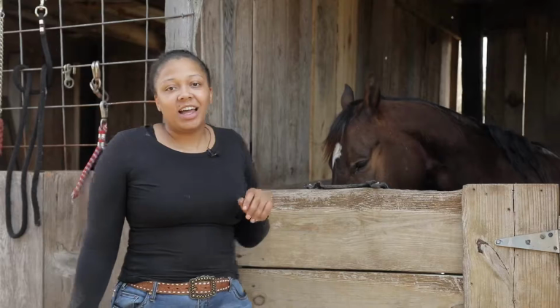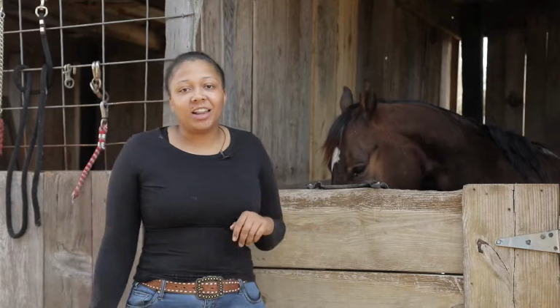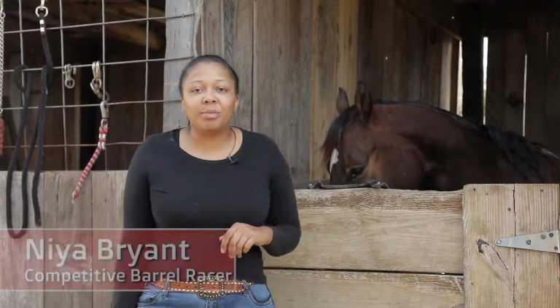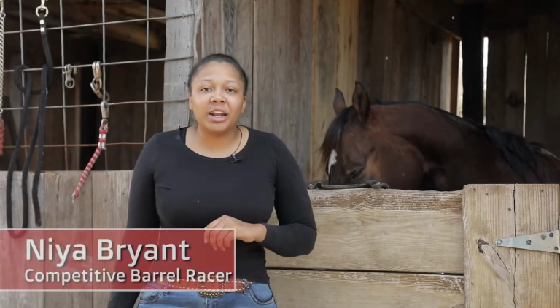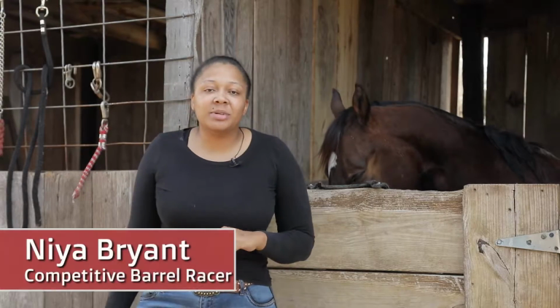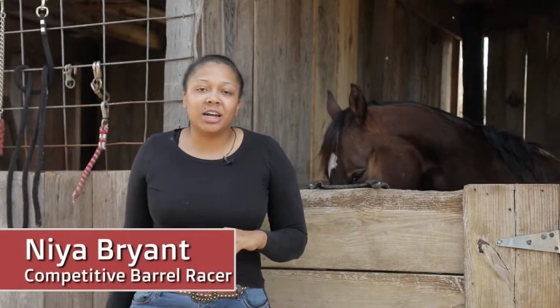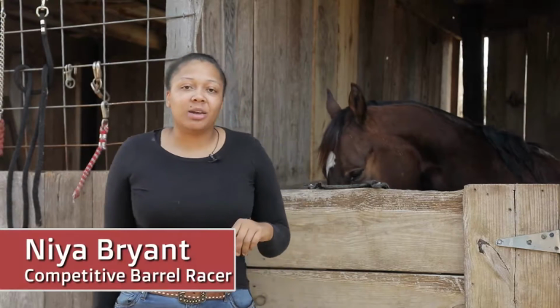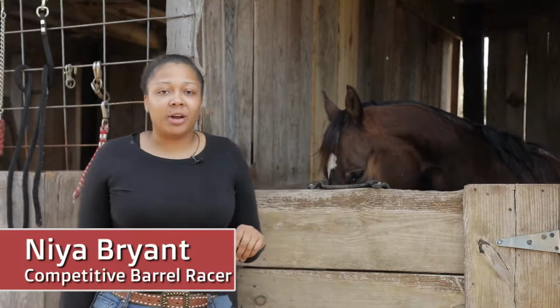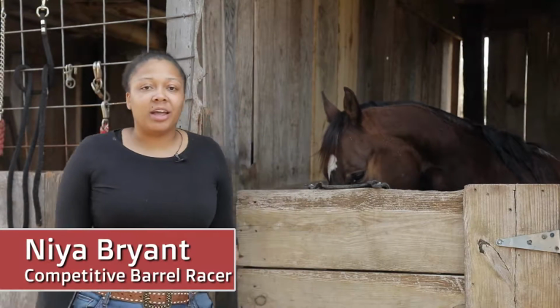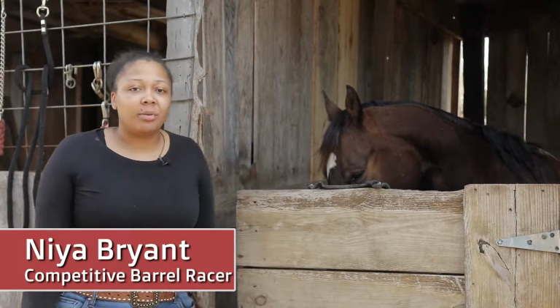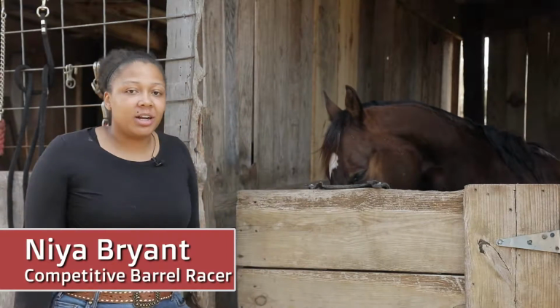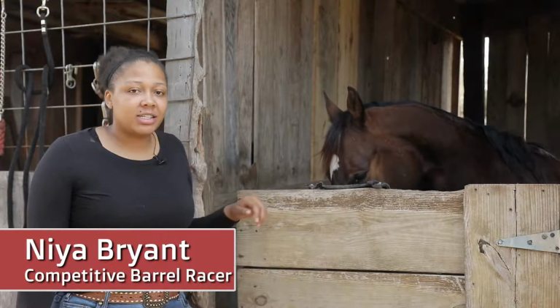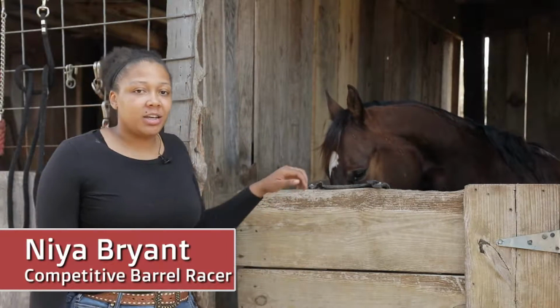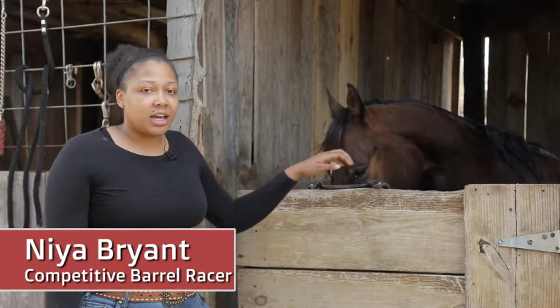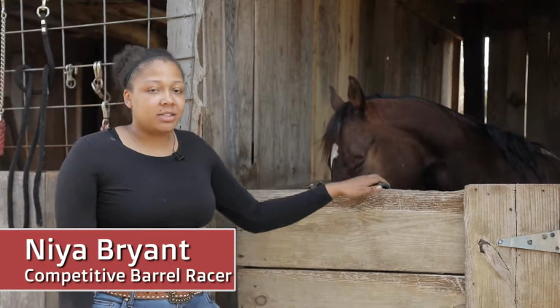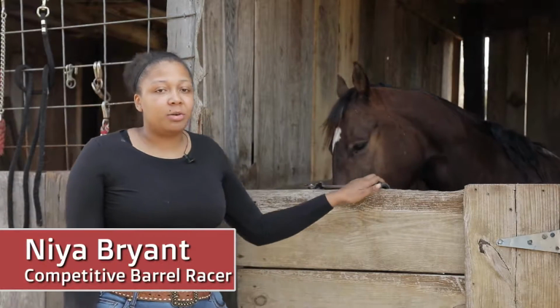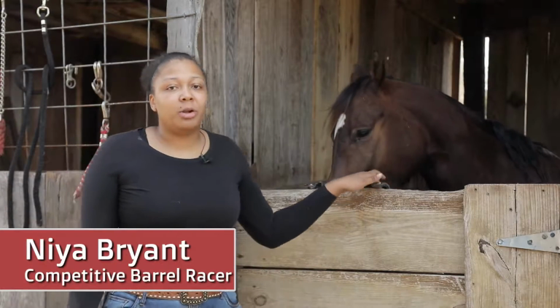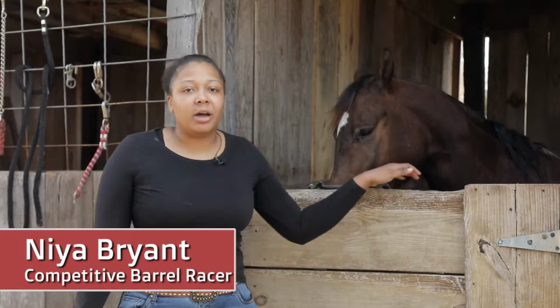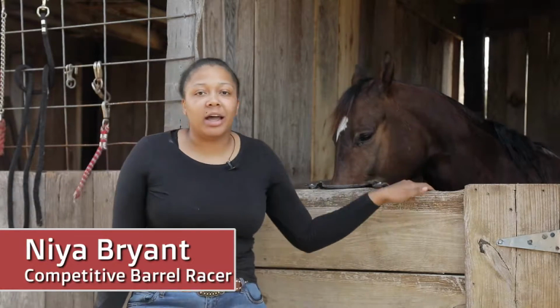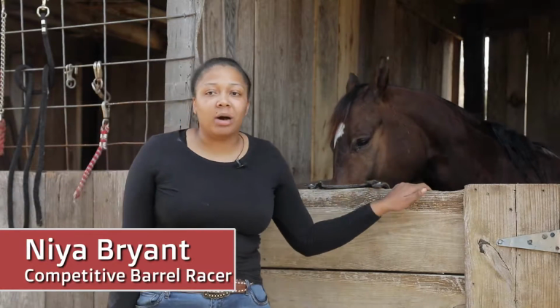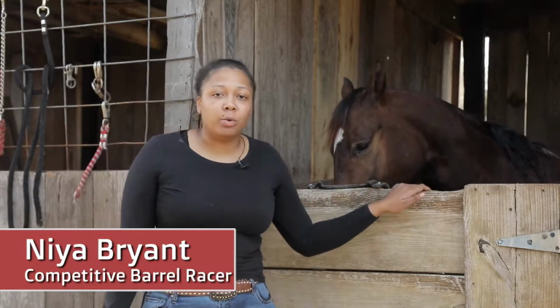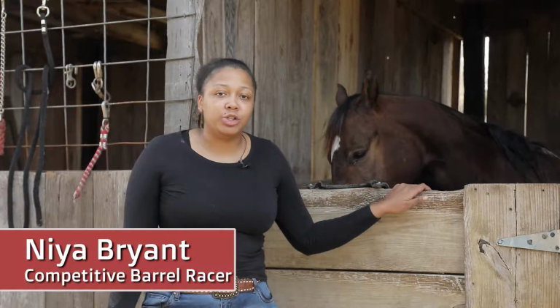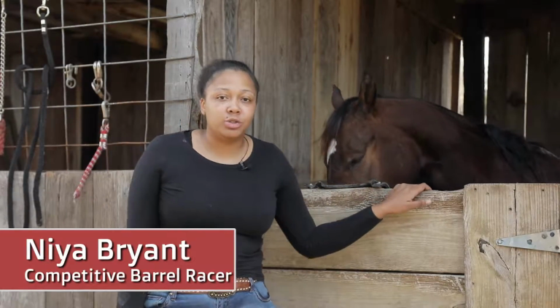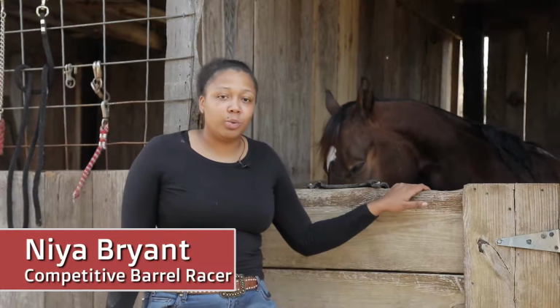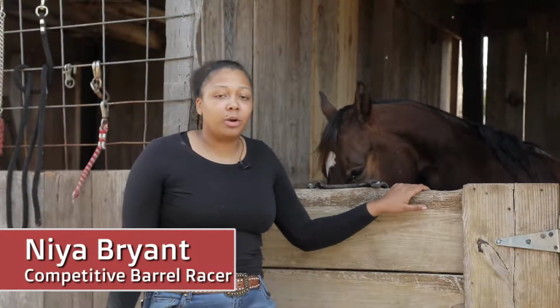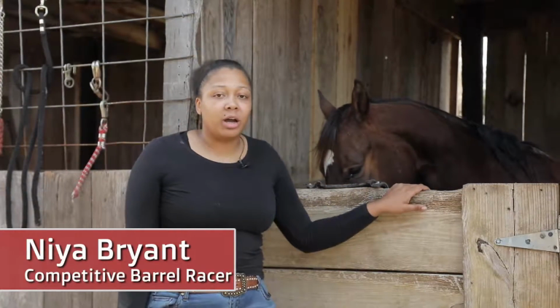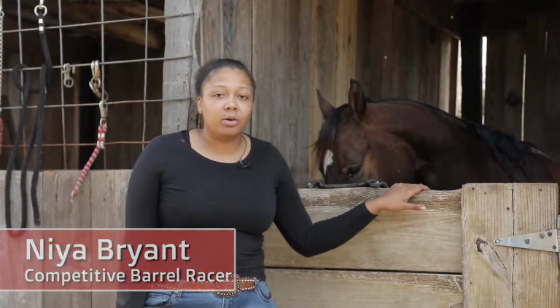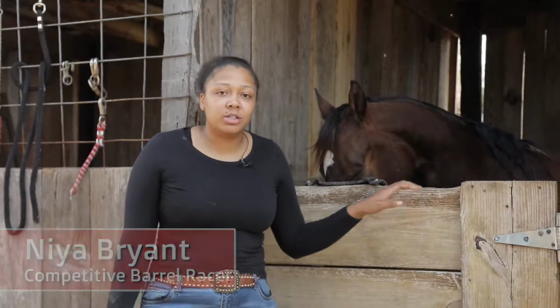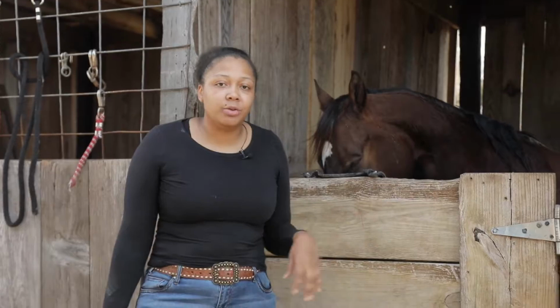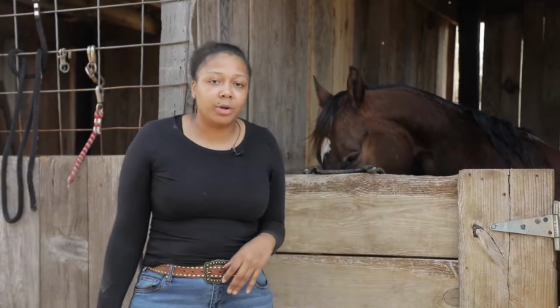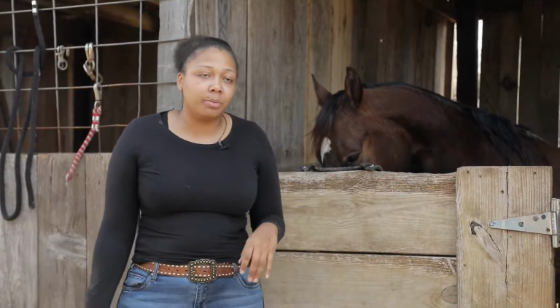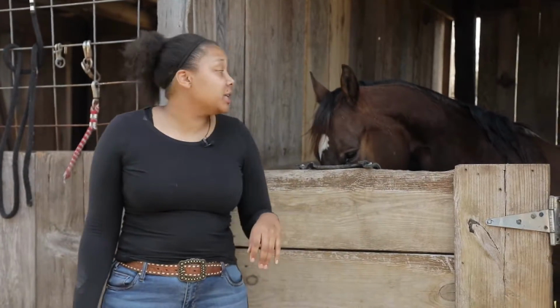Hello, my name is Naya Bryan. I'm here to tell you guys a little bit about how I choose to winter my horse through the winter months.